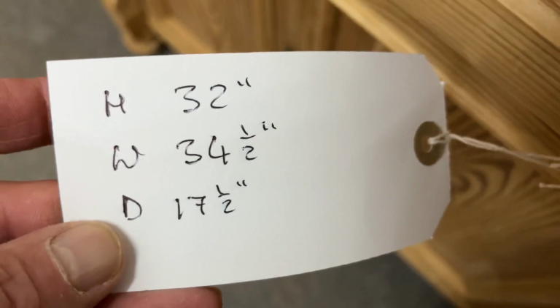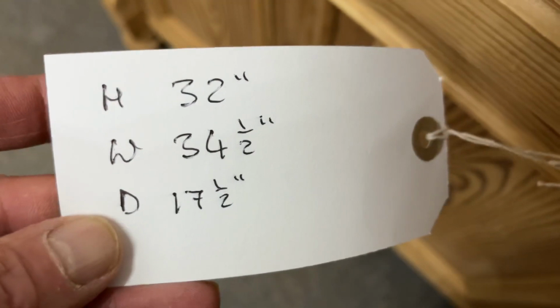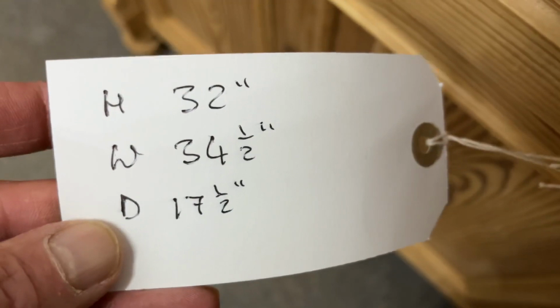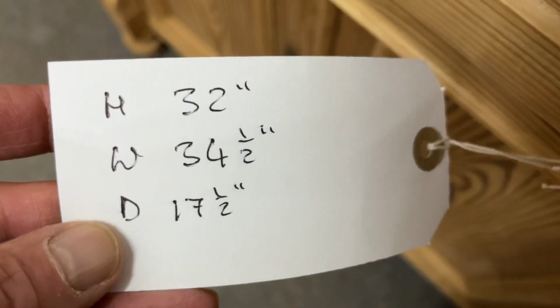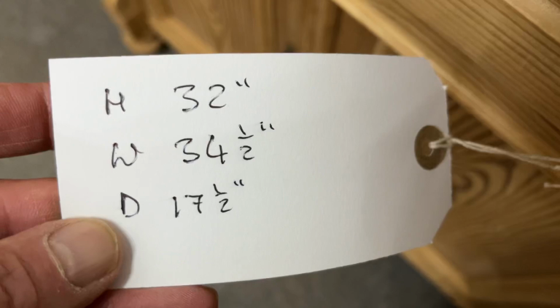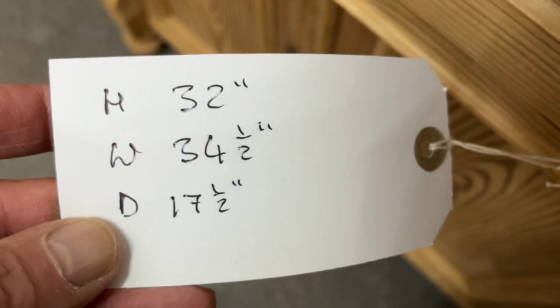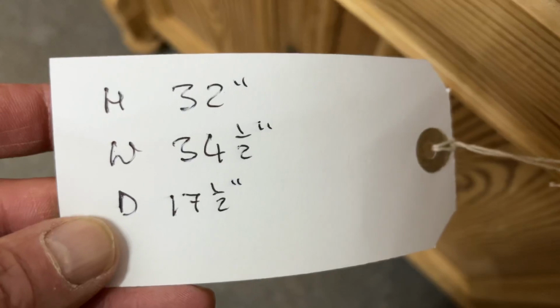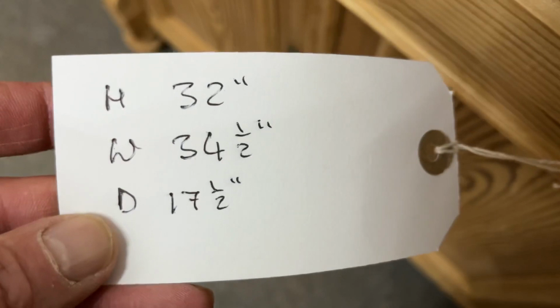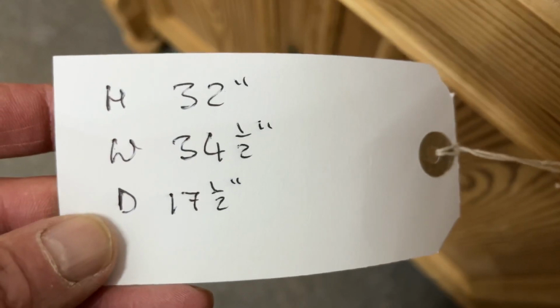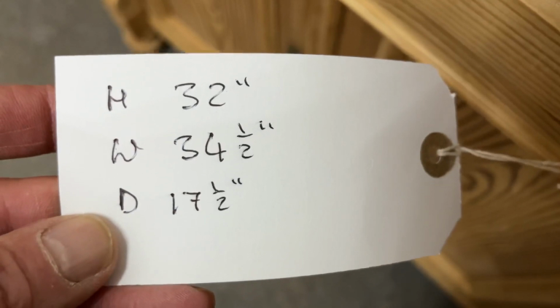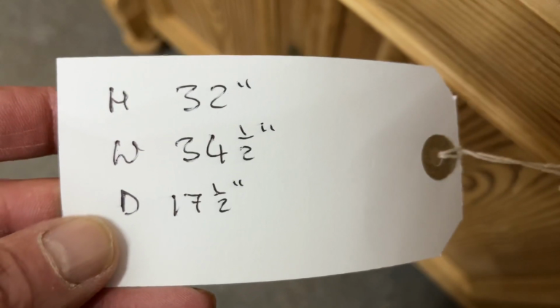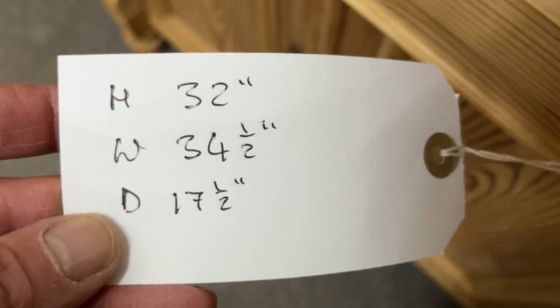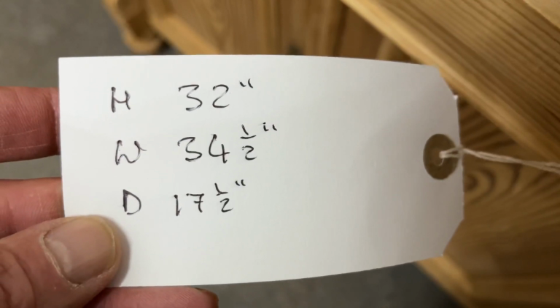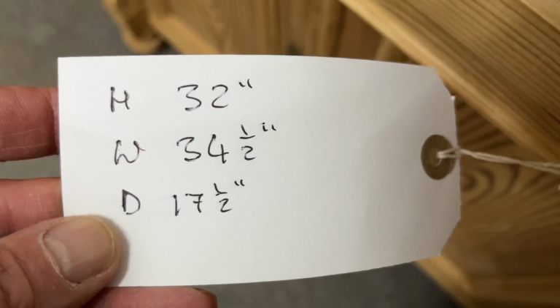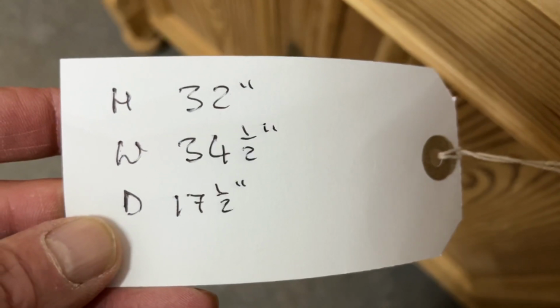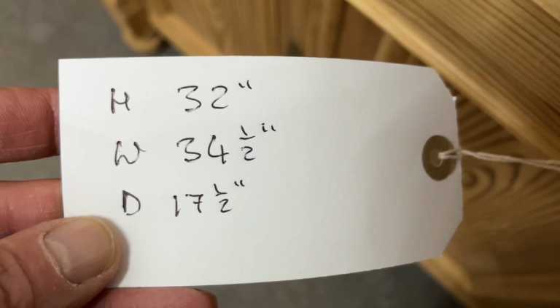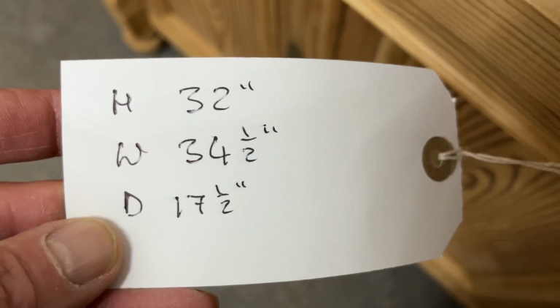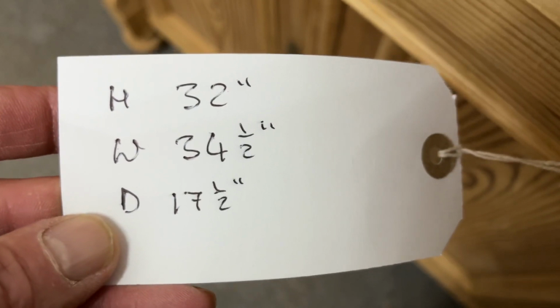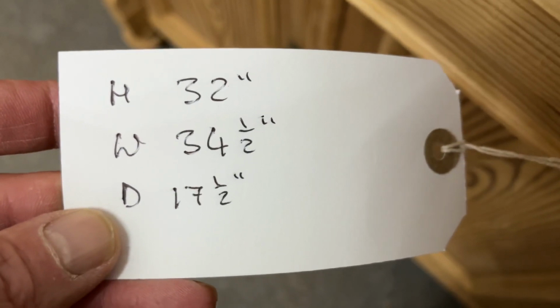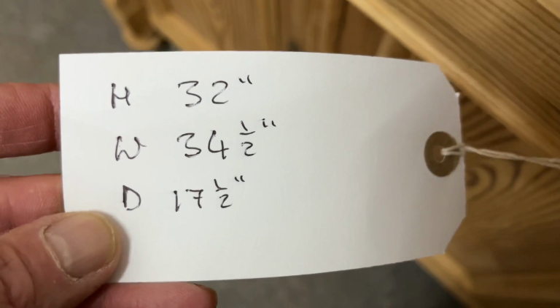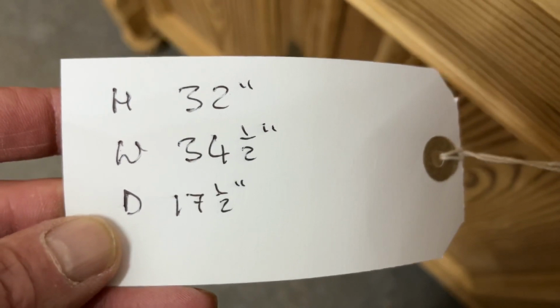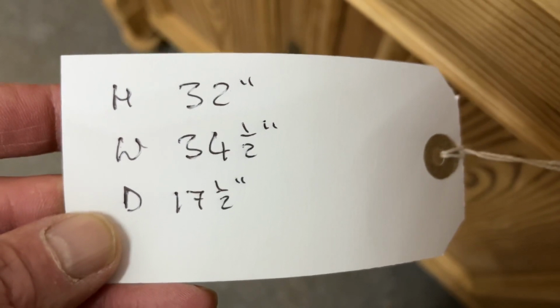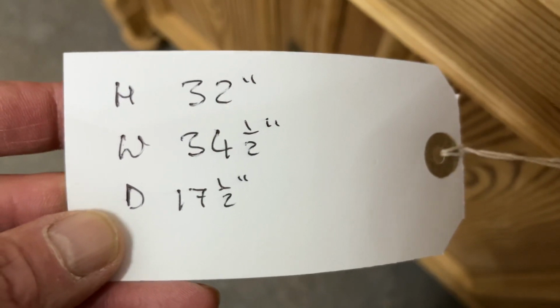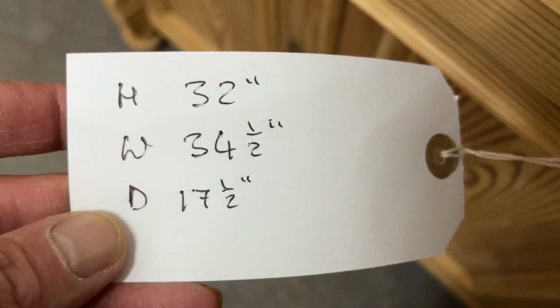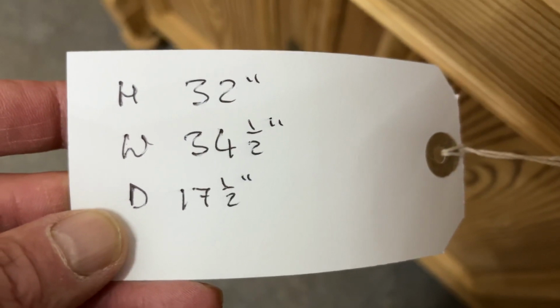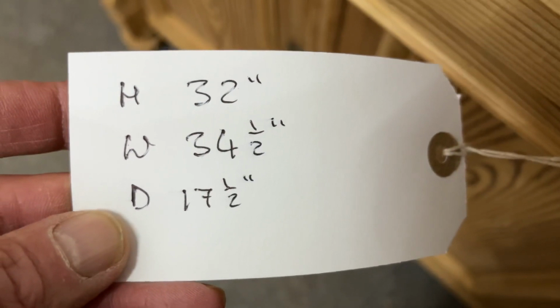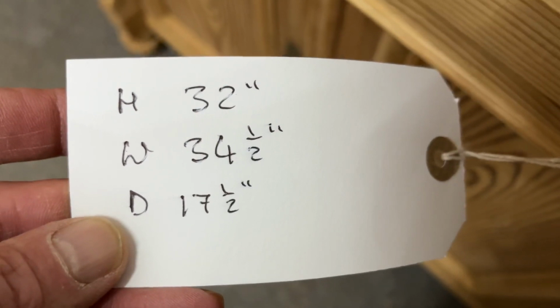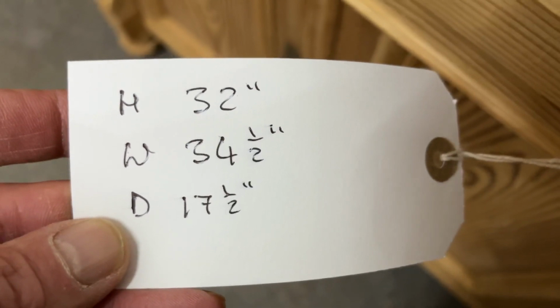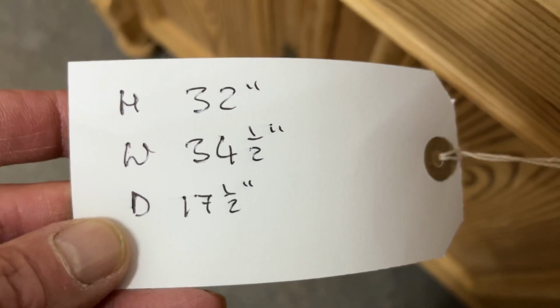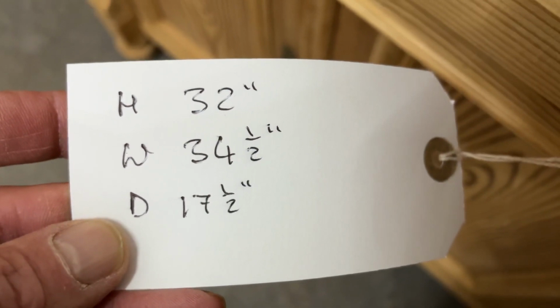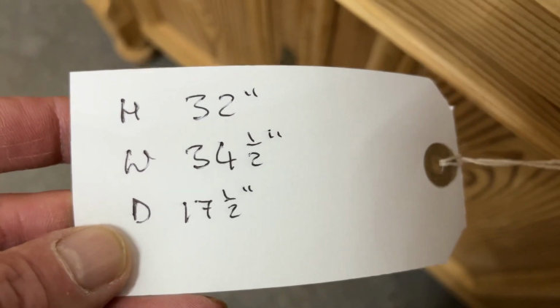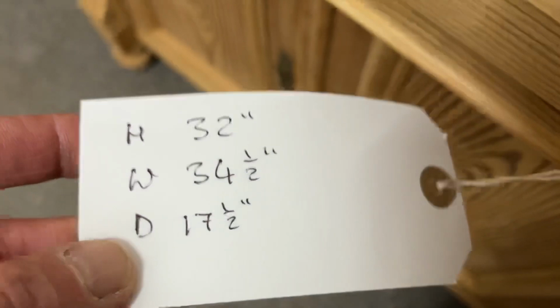The height is 32 inches, the width is 34 and a half inches at the widest point, and 17 and a half inches at the deepest point.